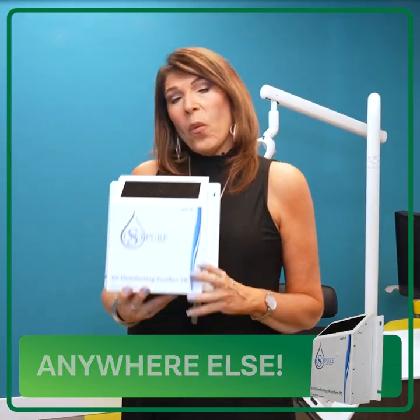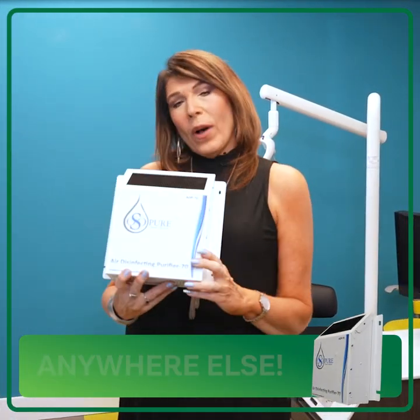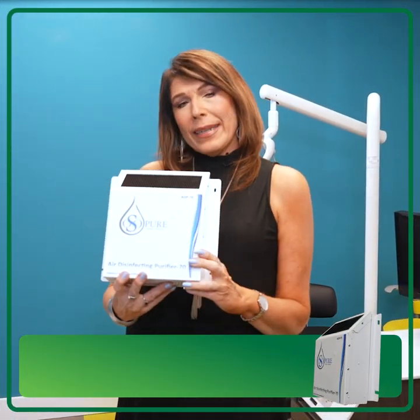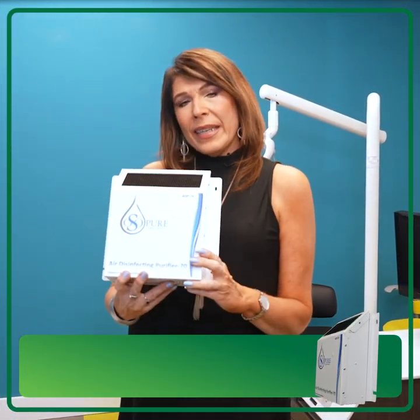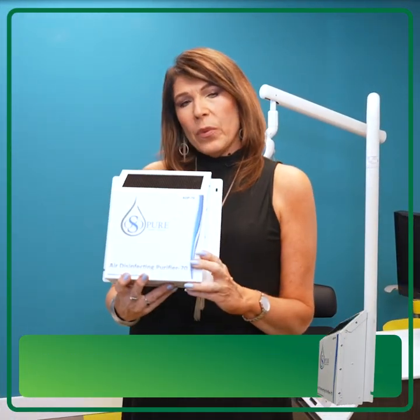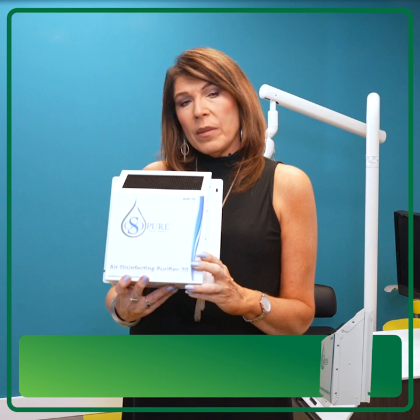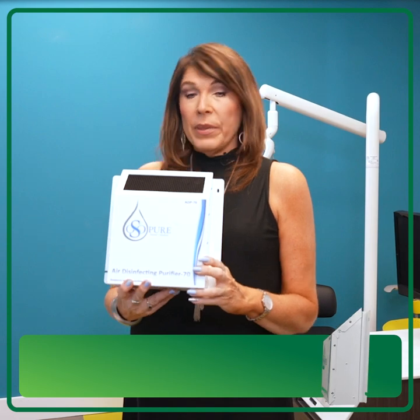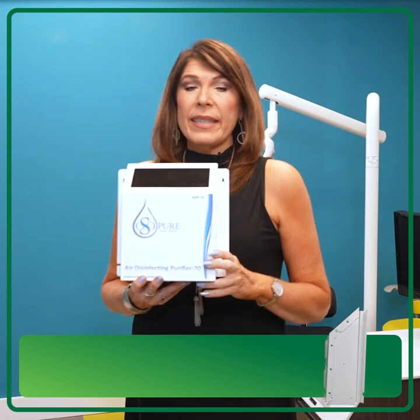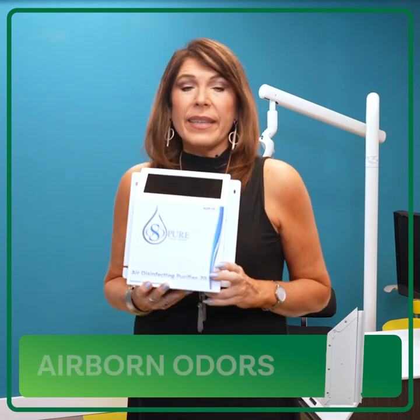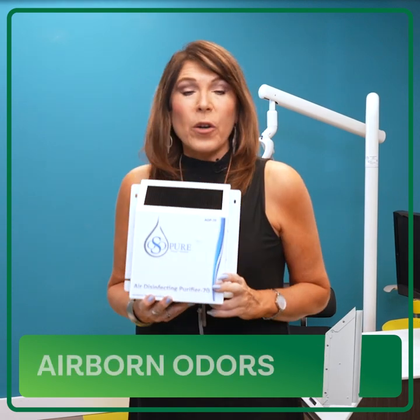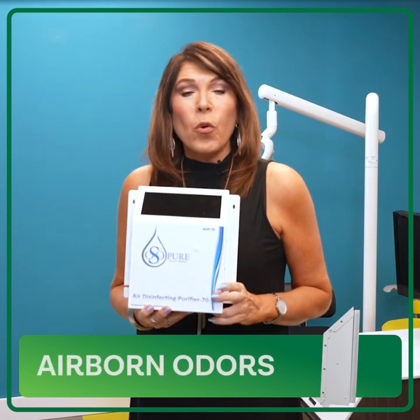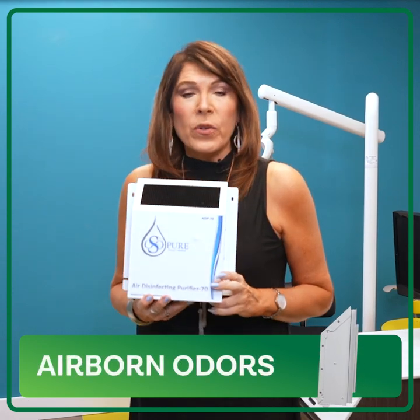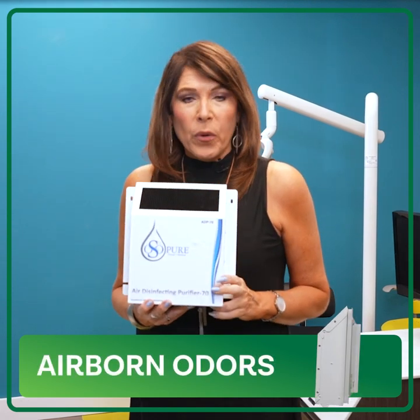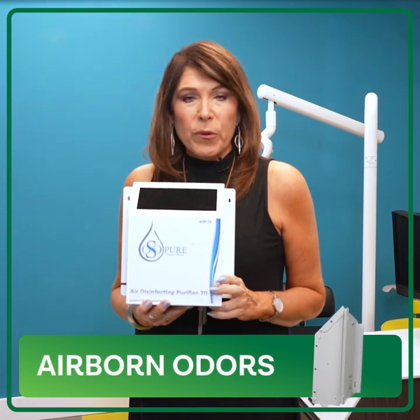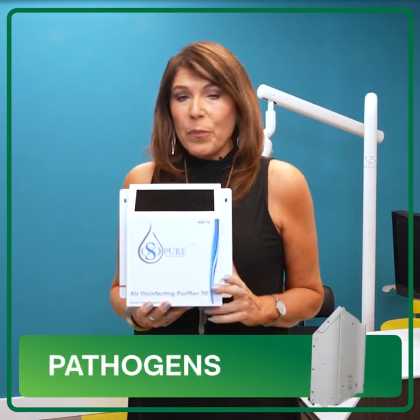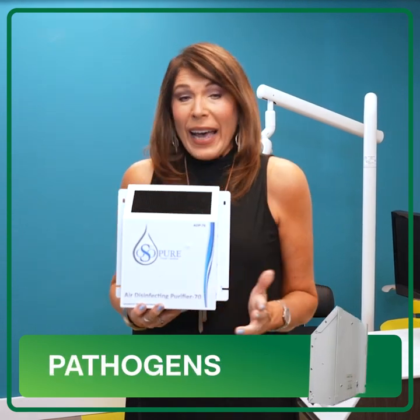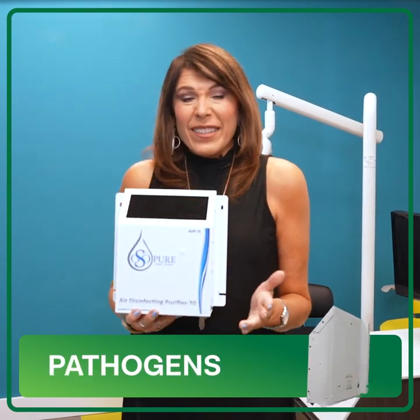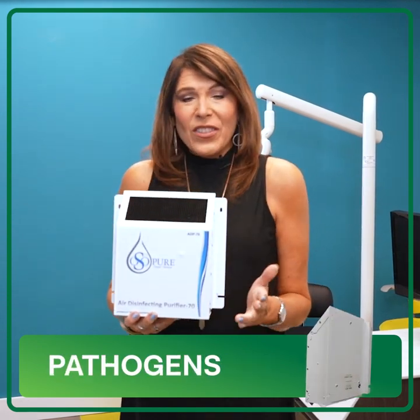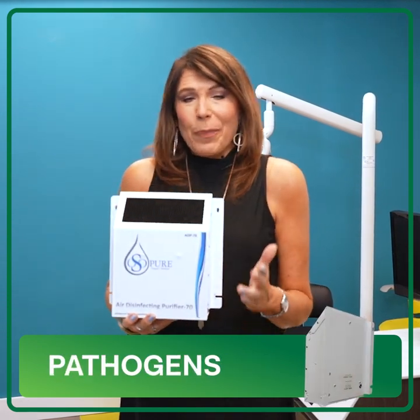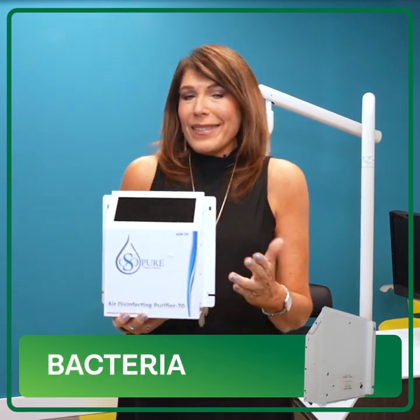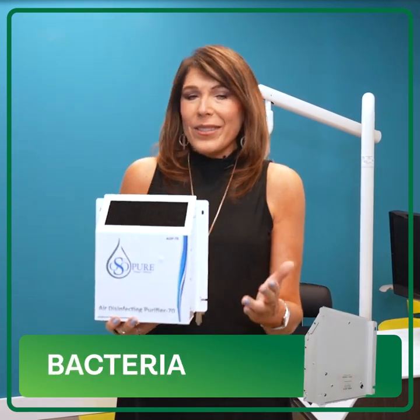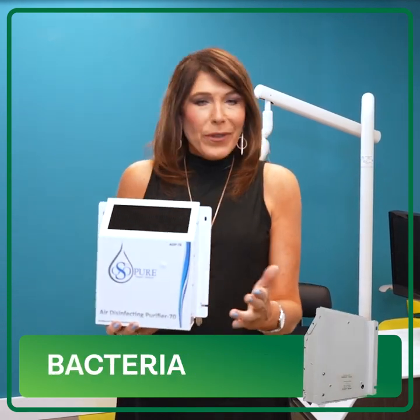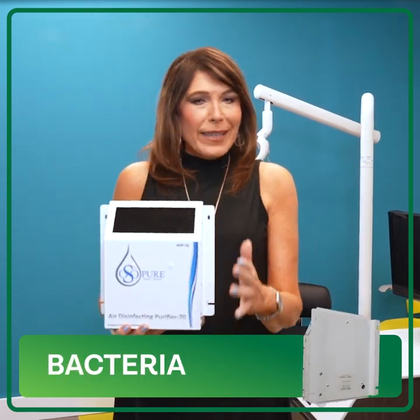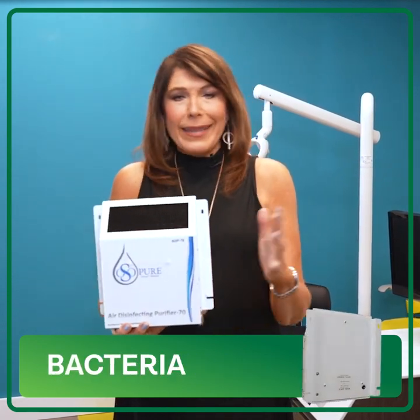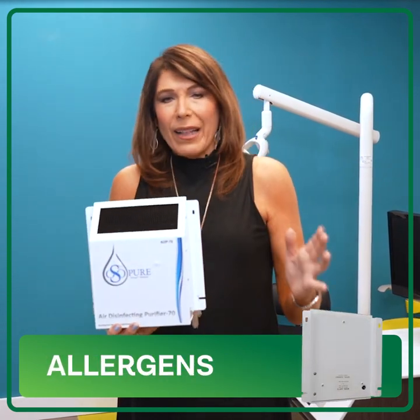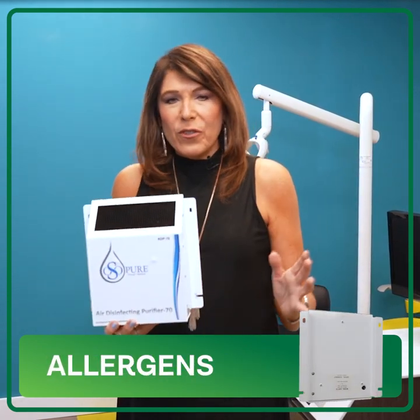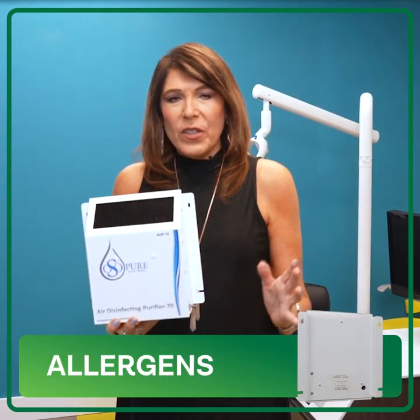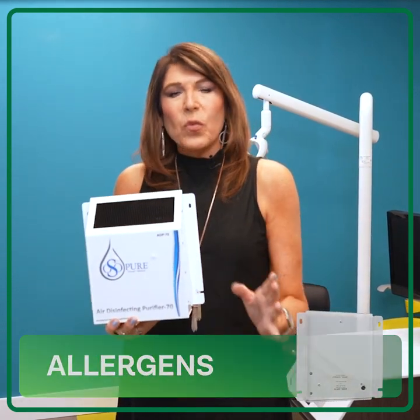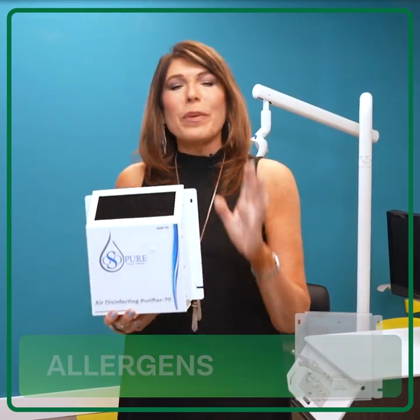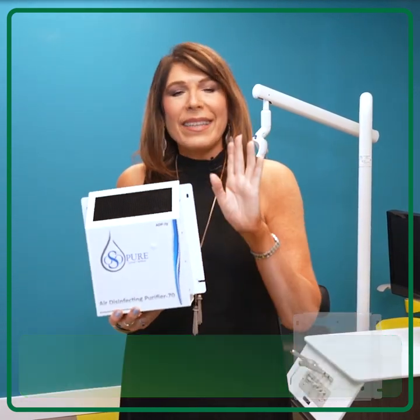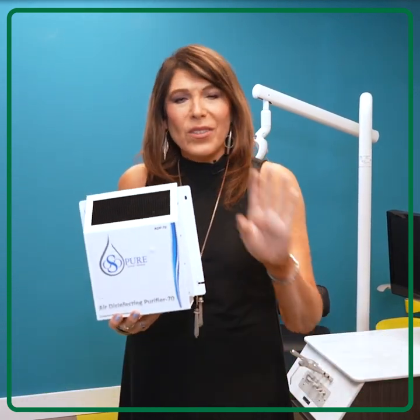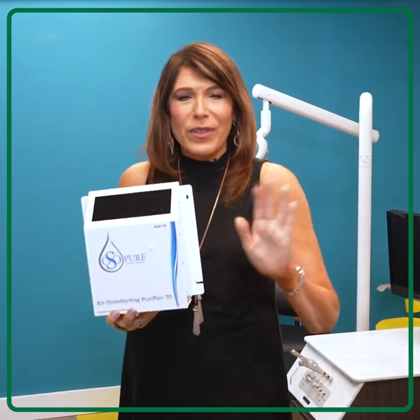Why do you need one? Because airborne odors, pathogens, bacteria, and allergens will be history.